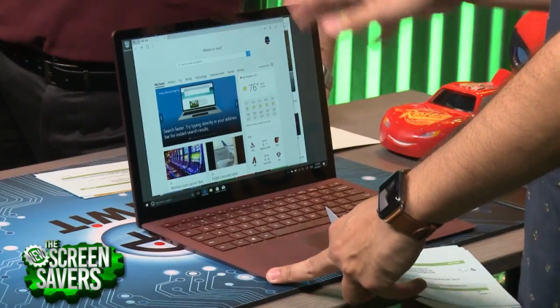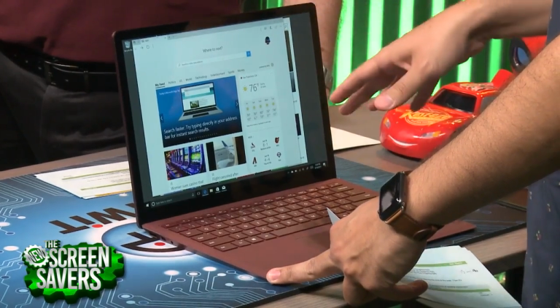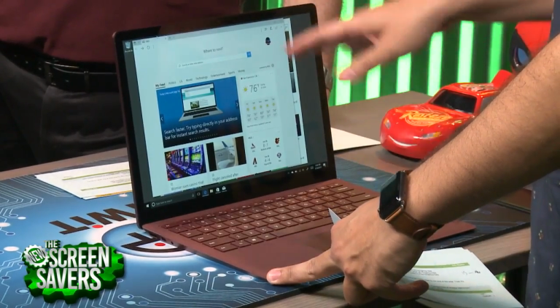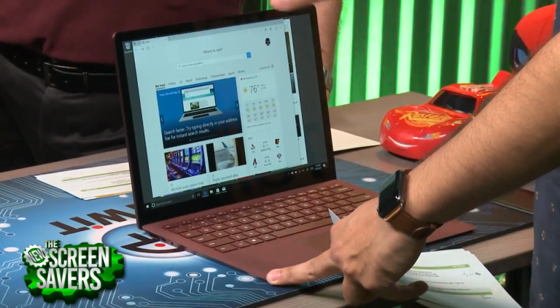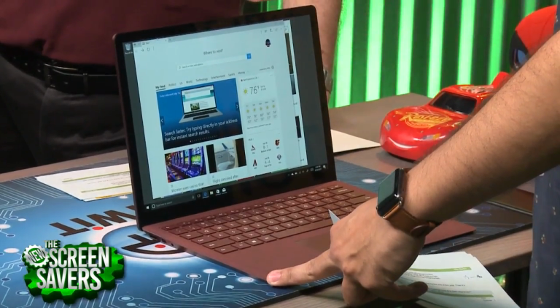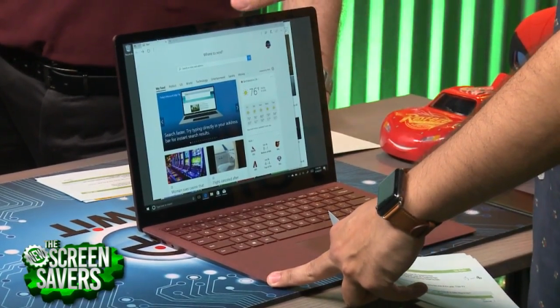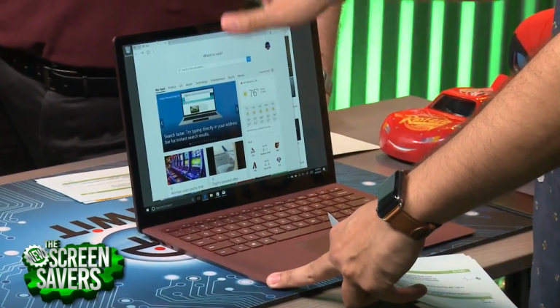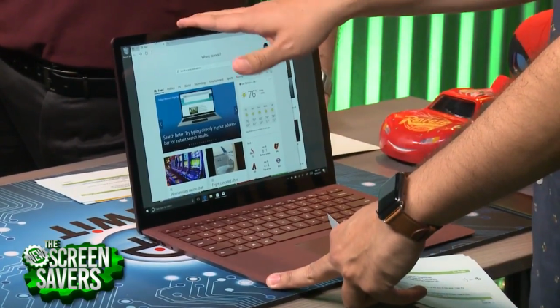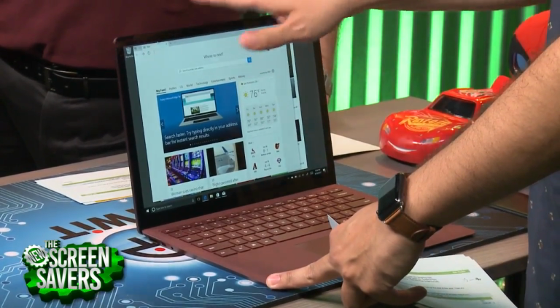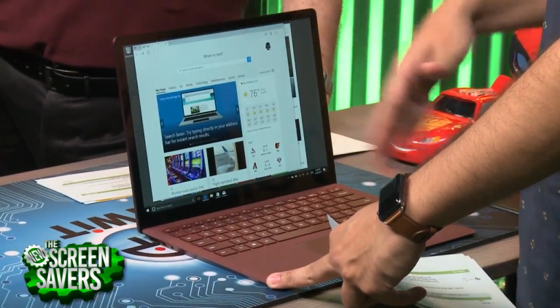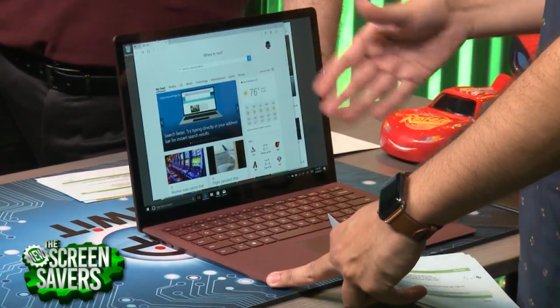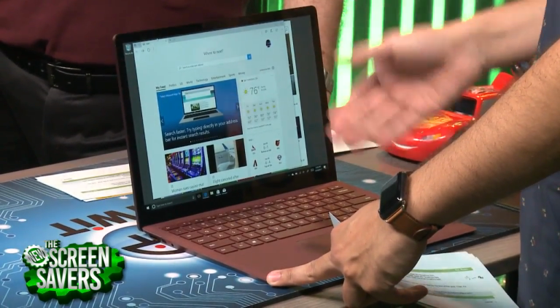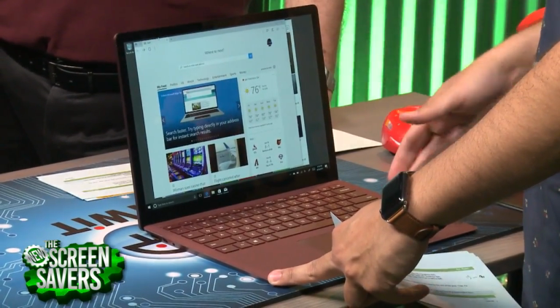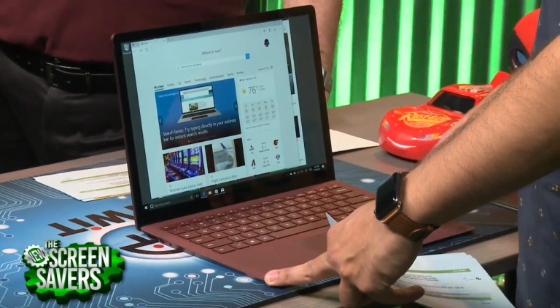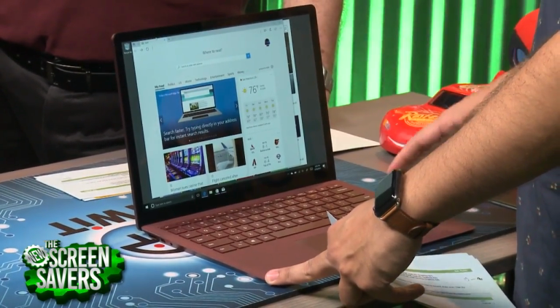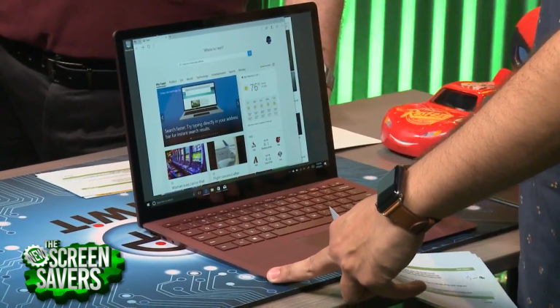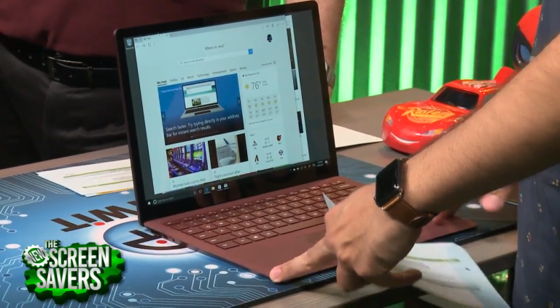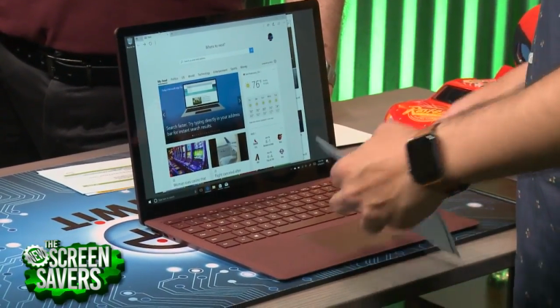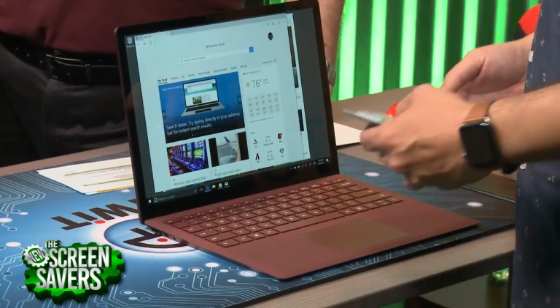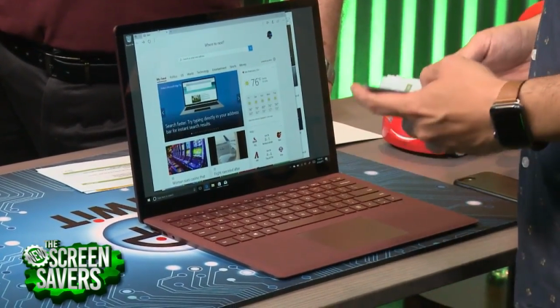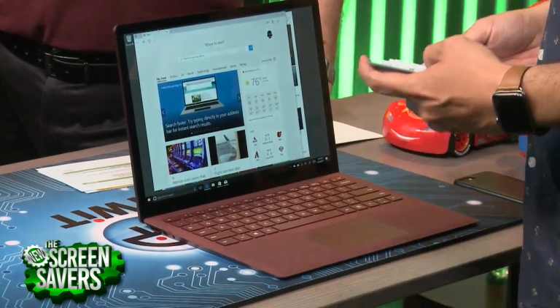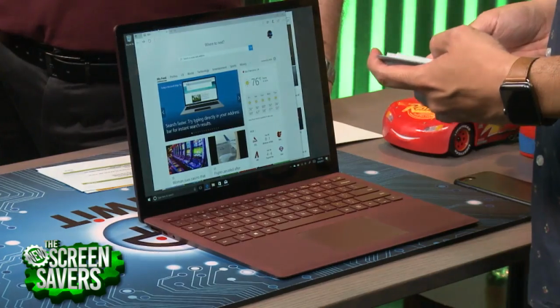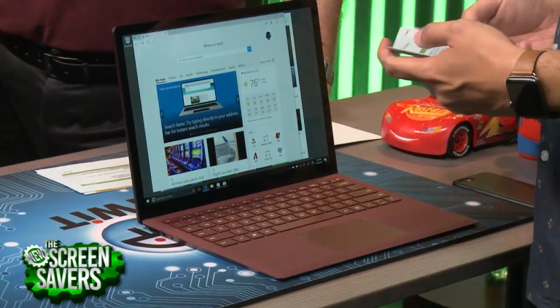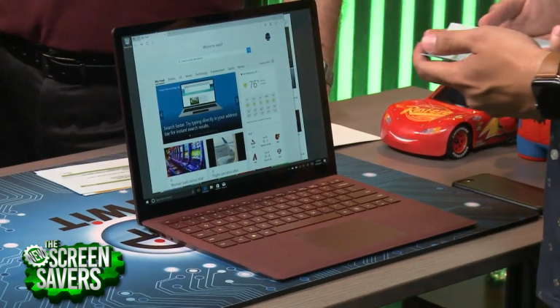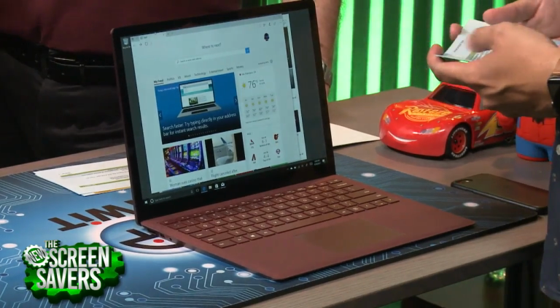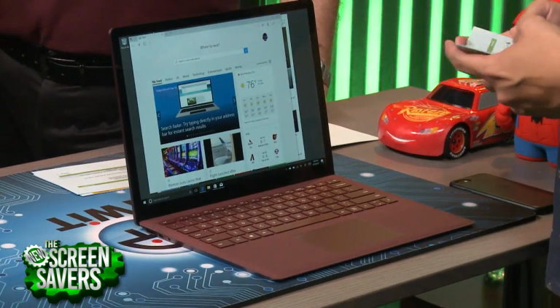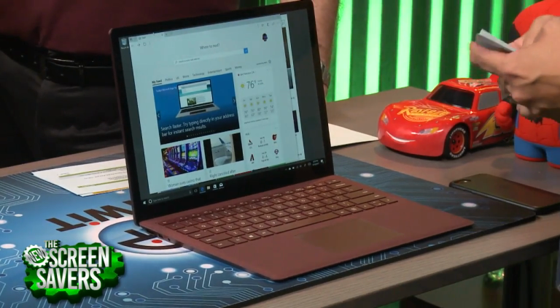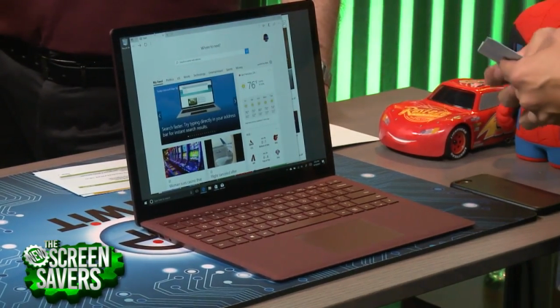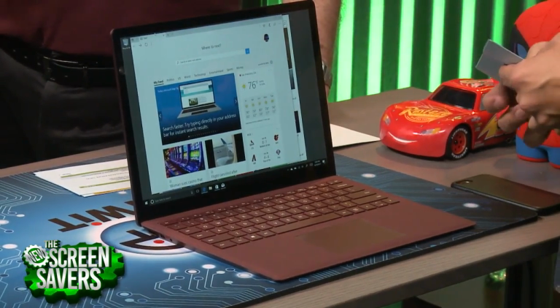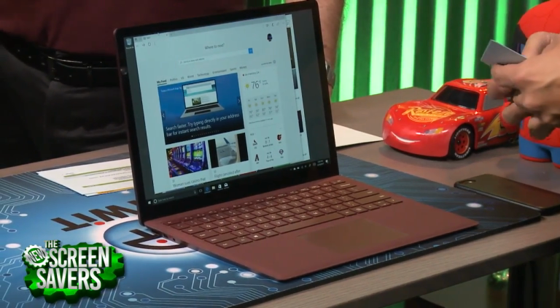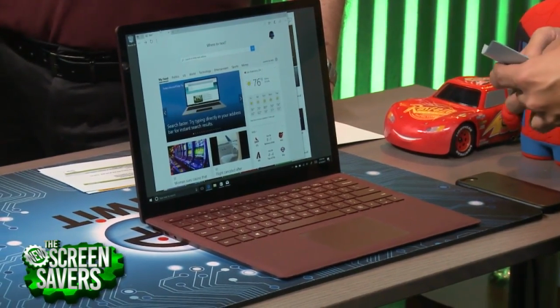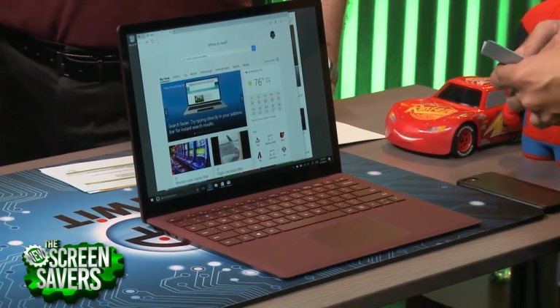Stuff before had really been like a tablet with a detachable keyboard and all that — what do they call it? A convertible.